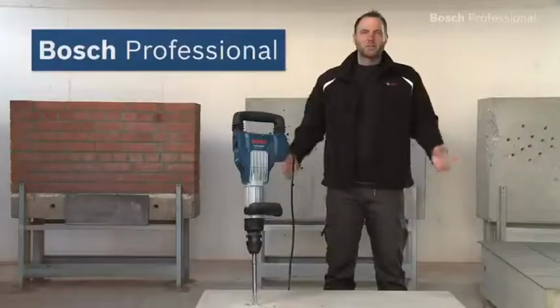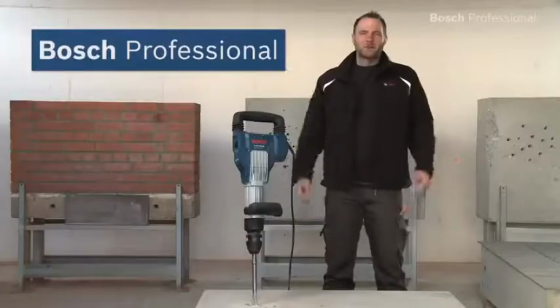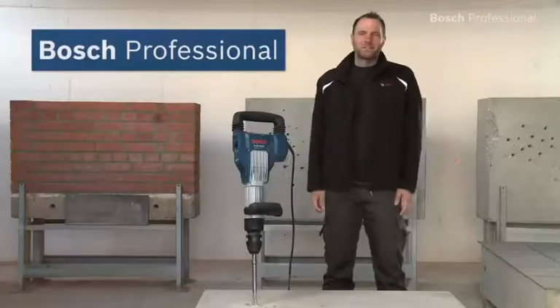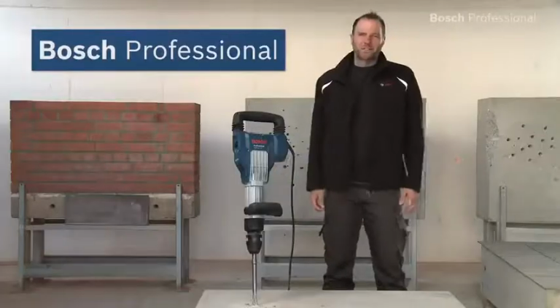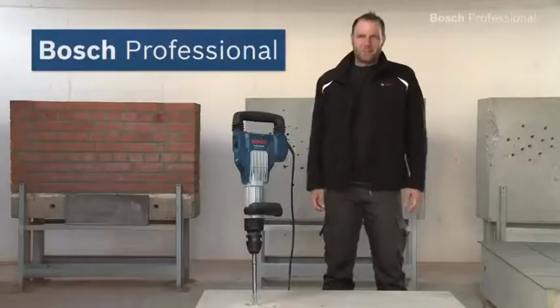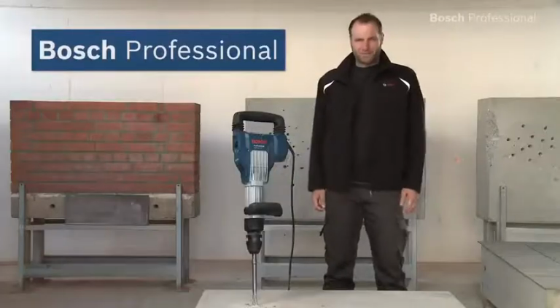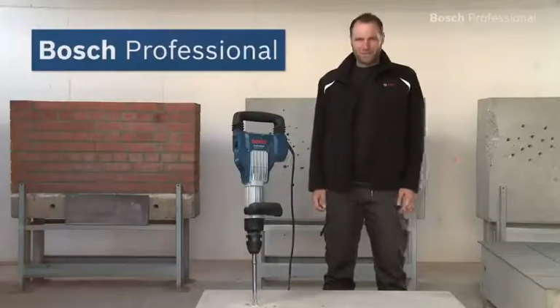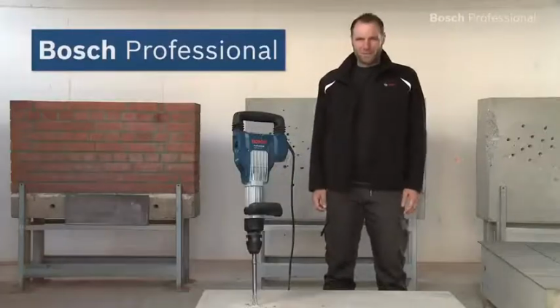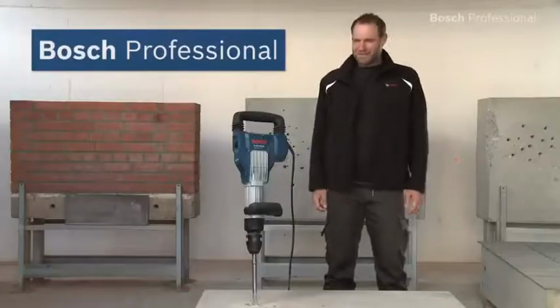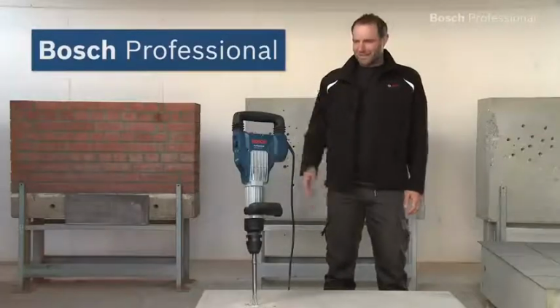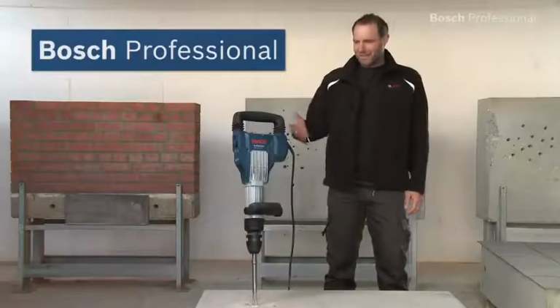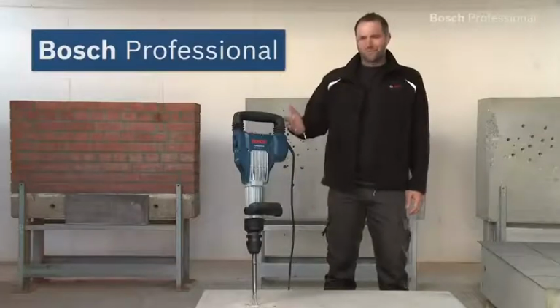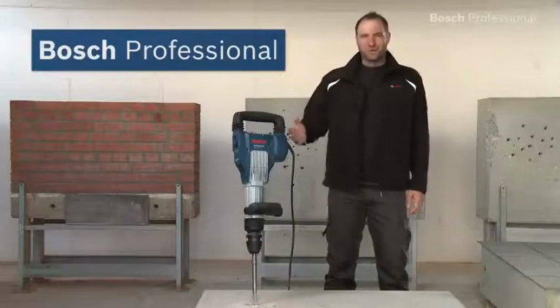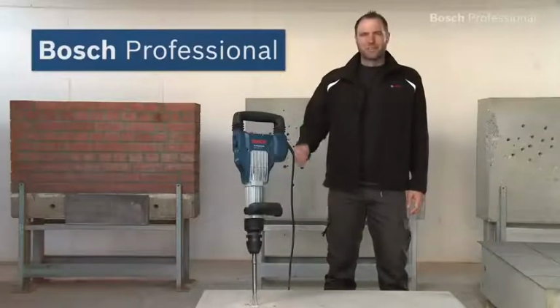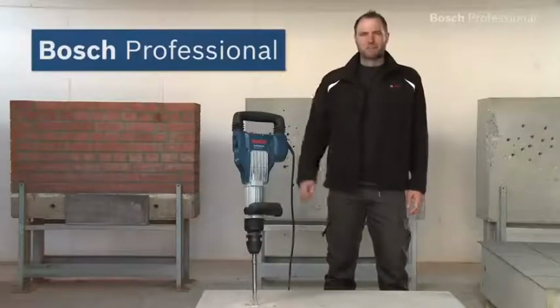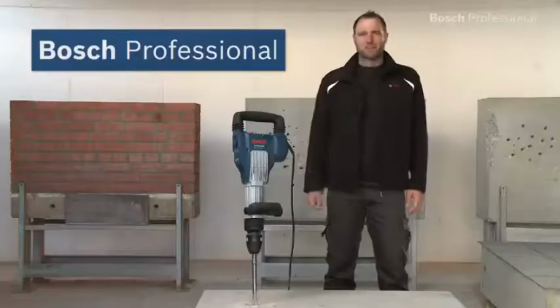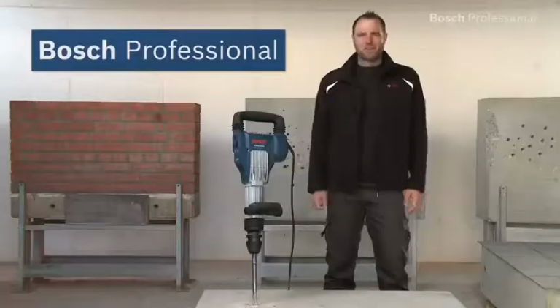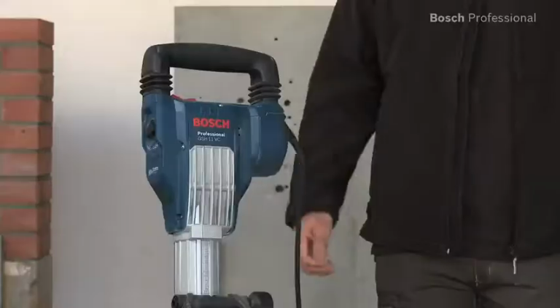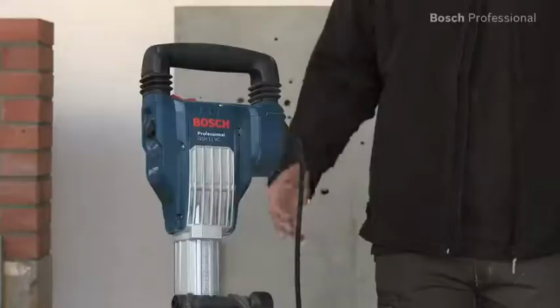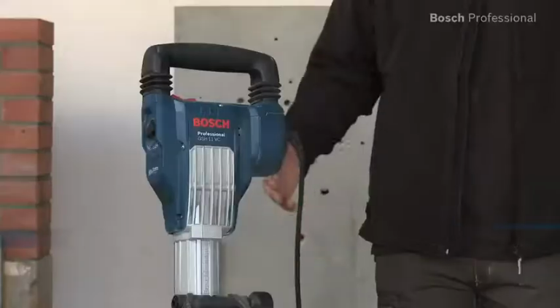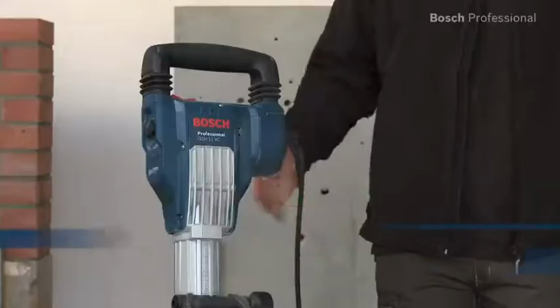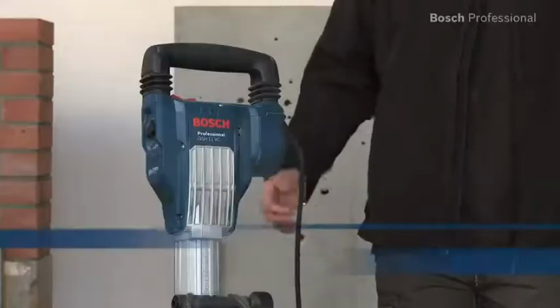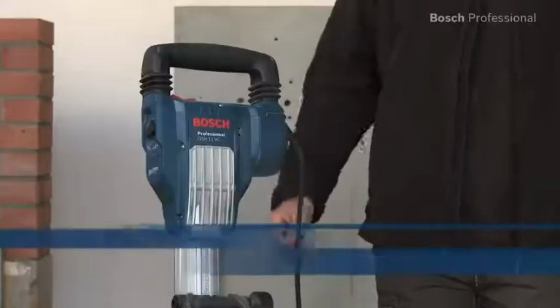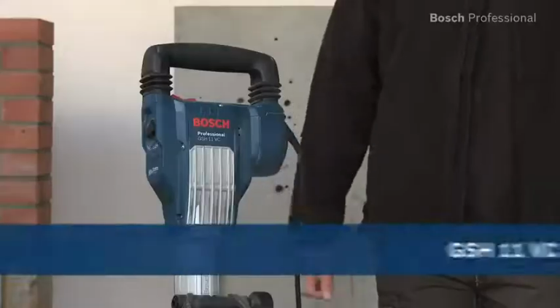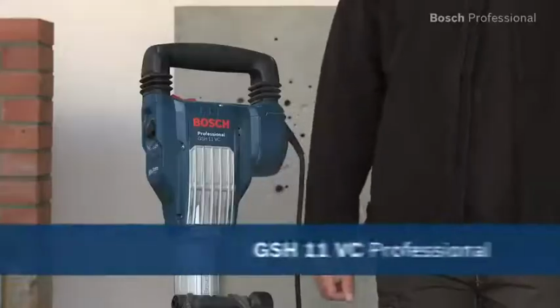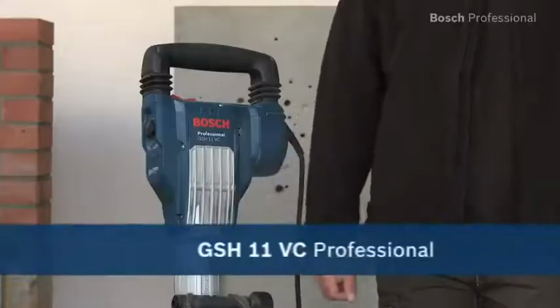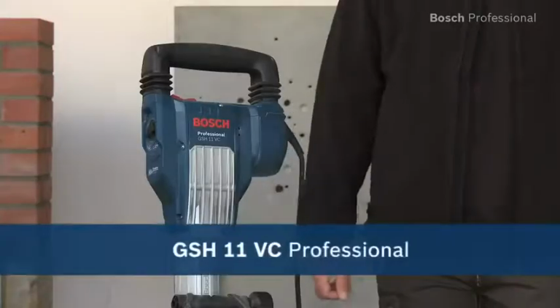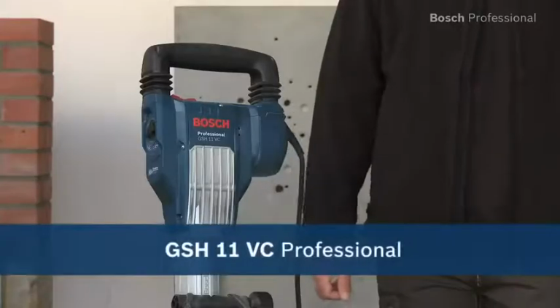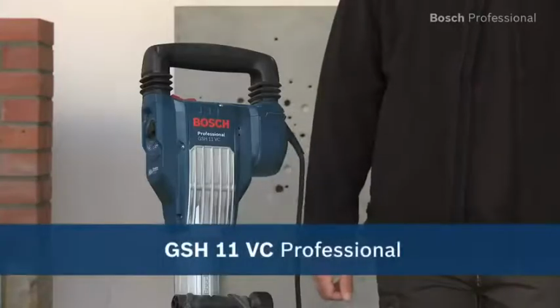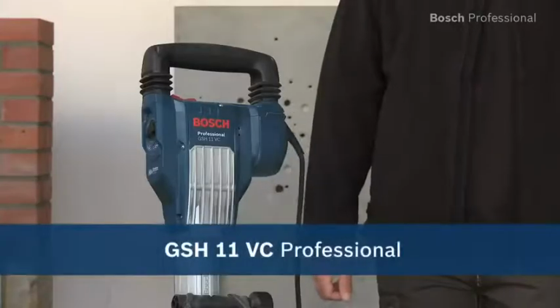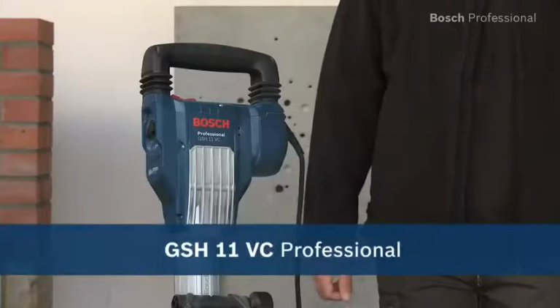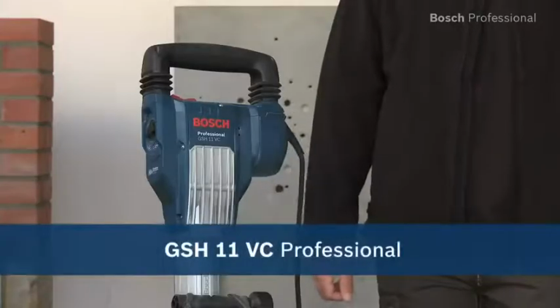Experience for yourself the GS-H11 VC Professional — the world's most powerful 11 kilo breaker.